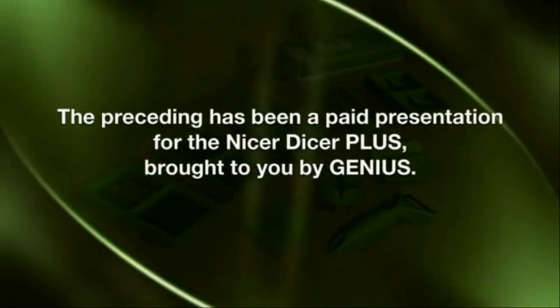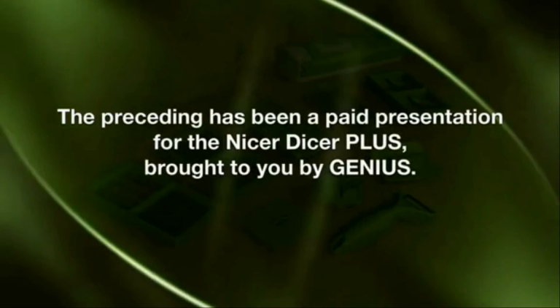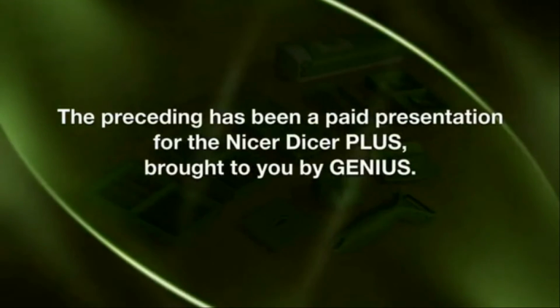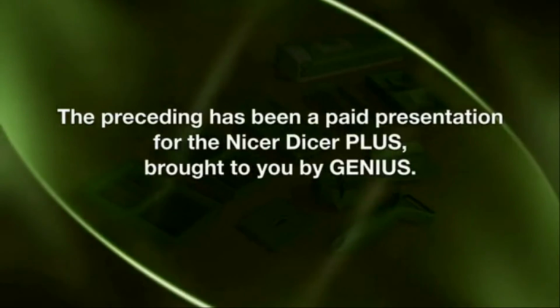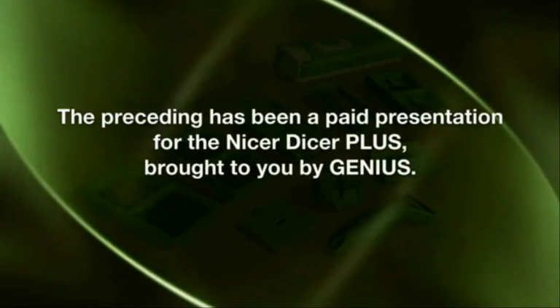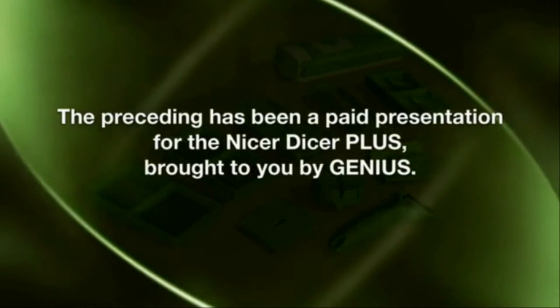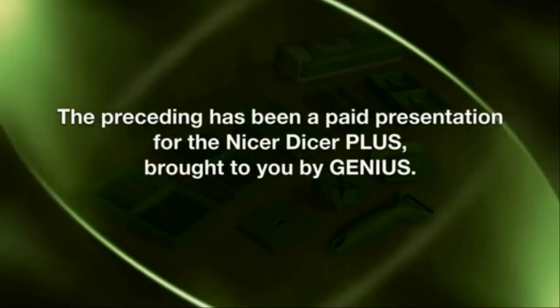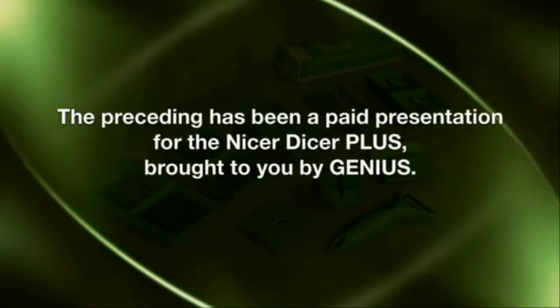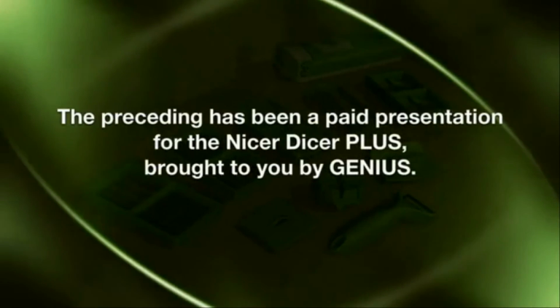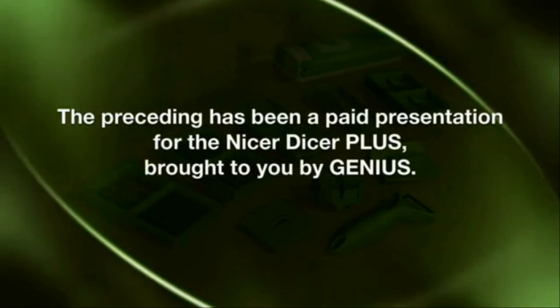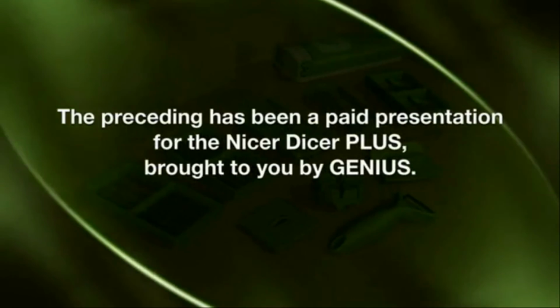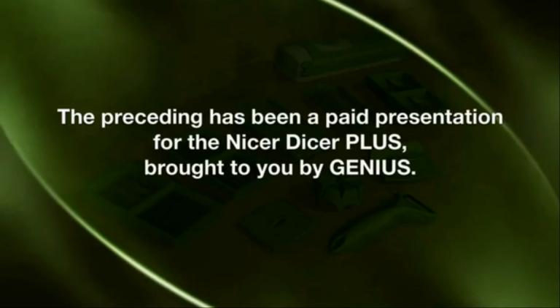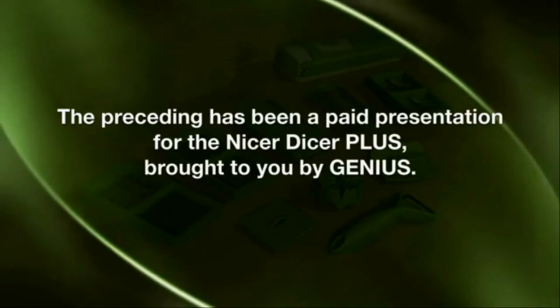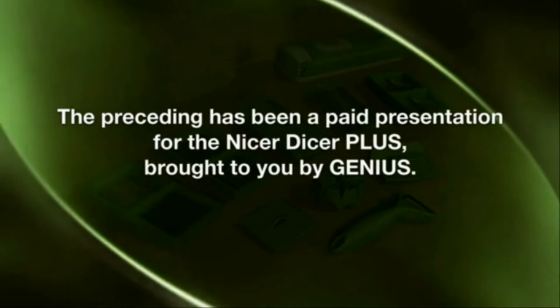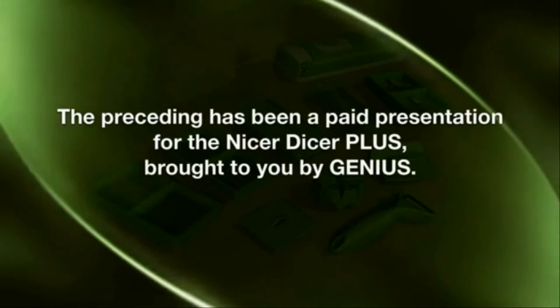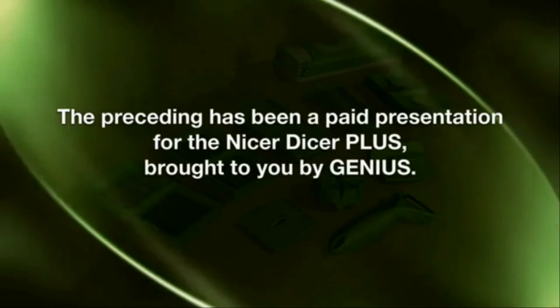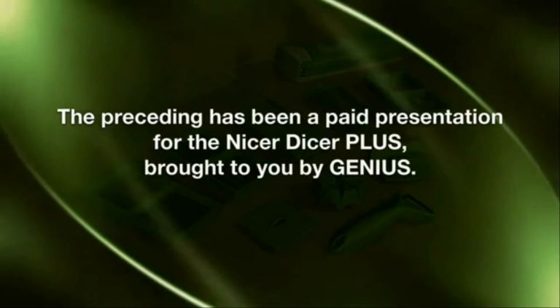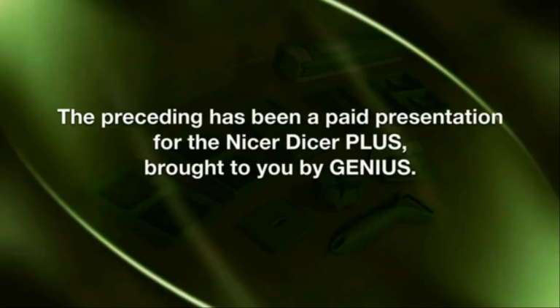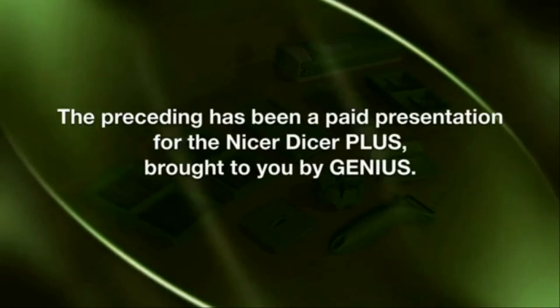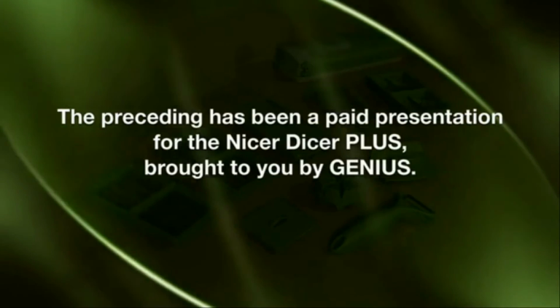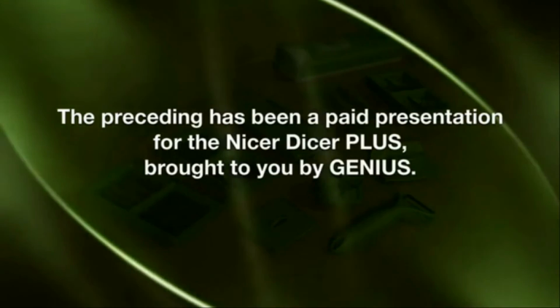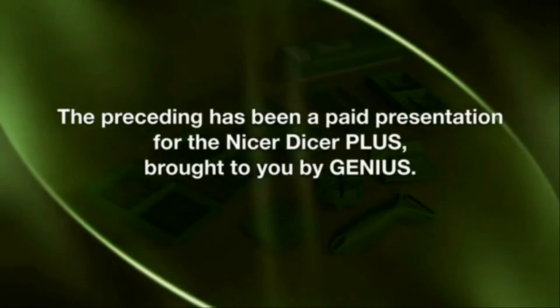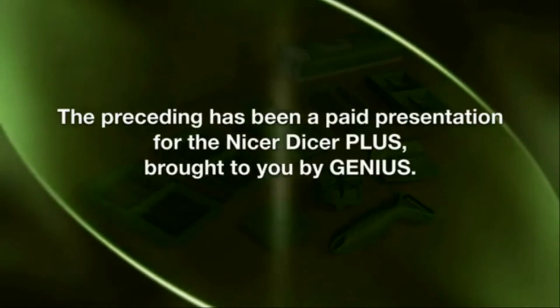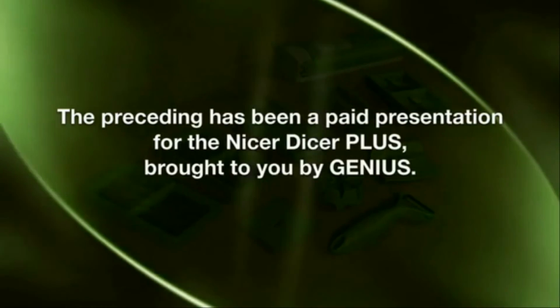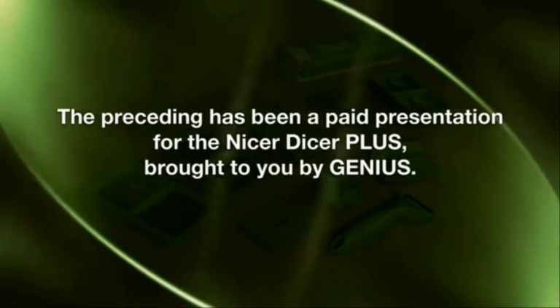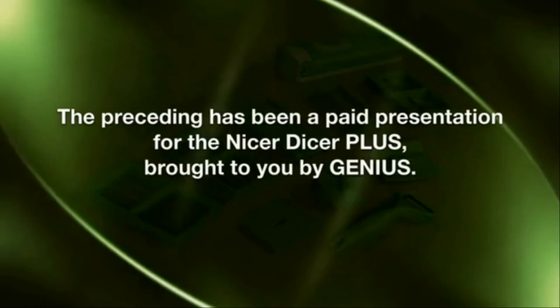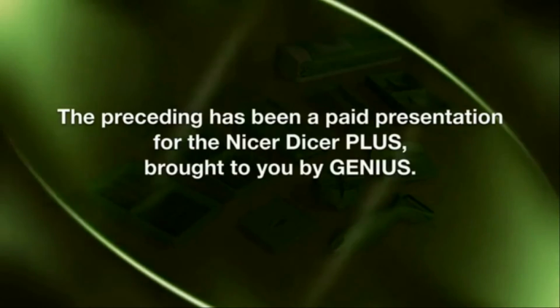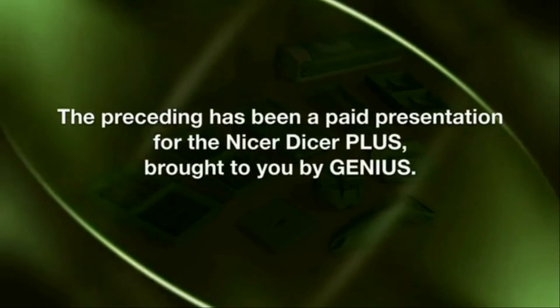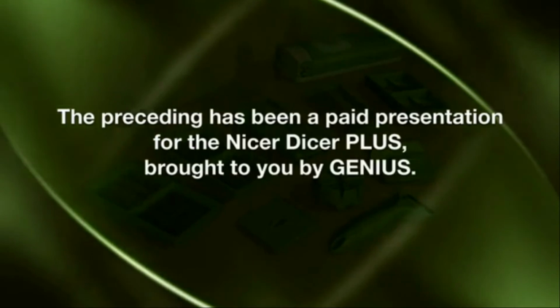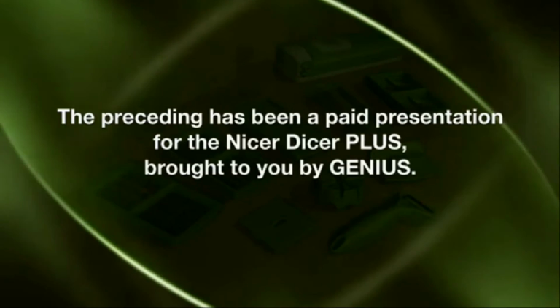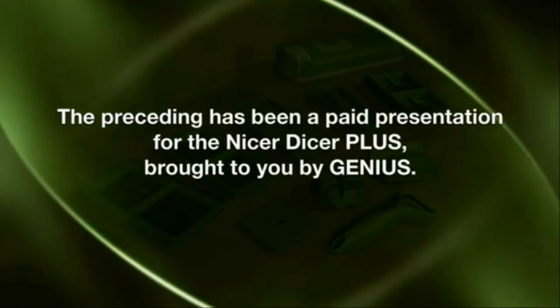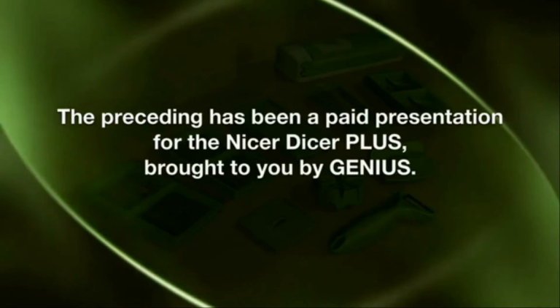The preceding has been a paid presentation for the Nicer Dicer Plus brought to you by Genius.